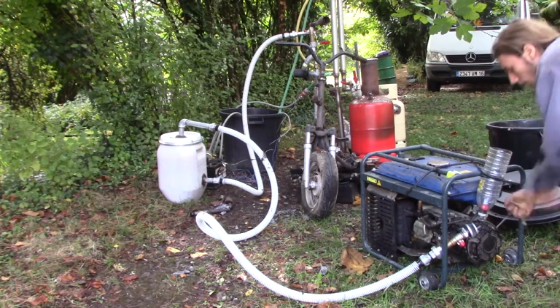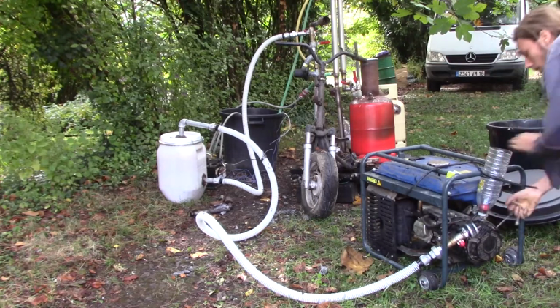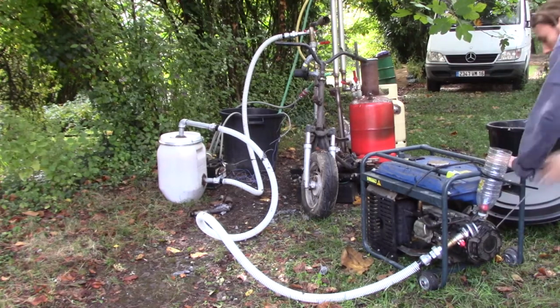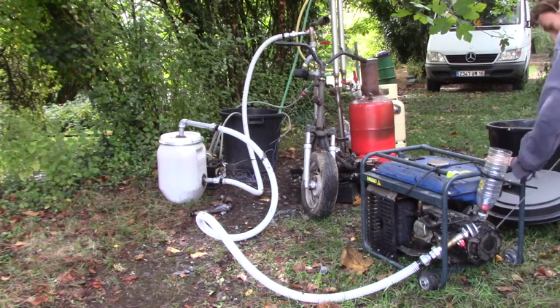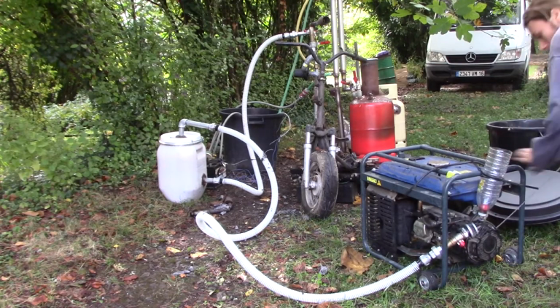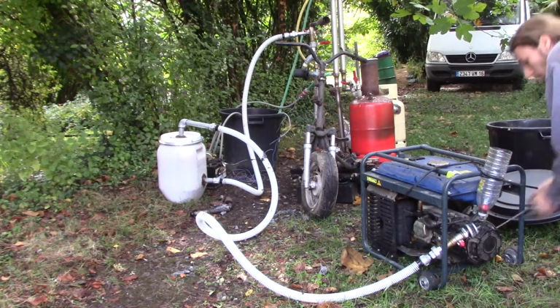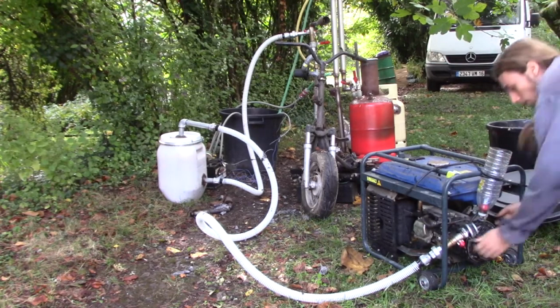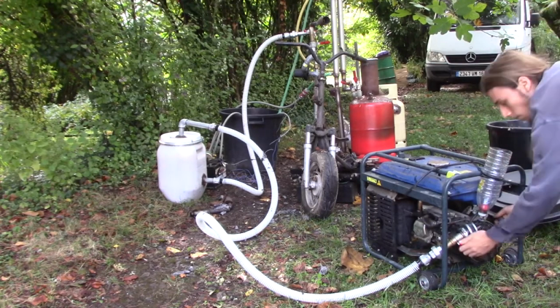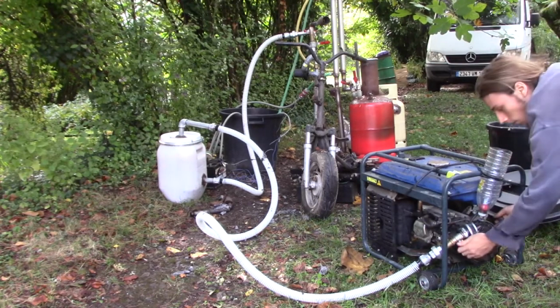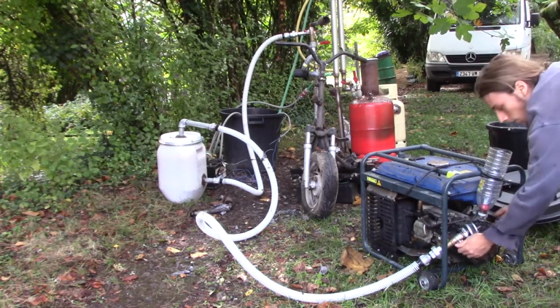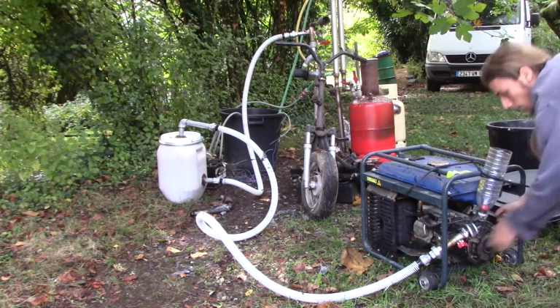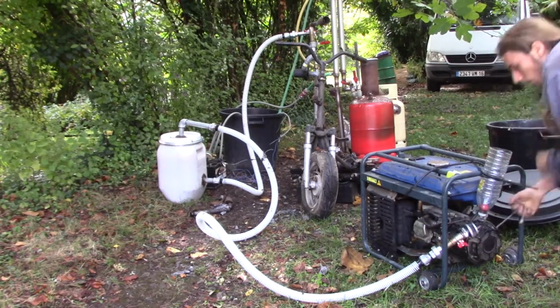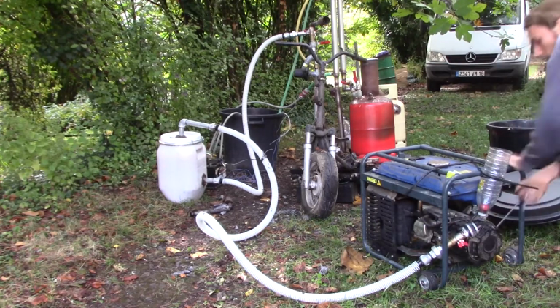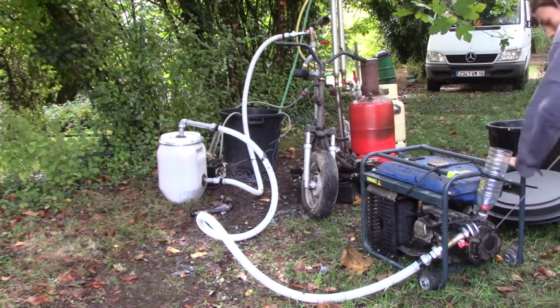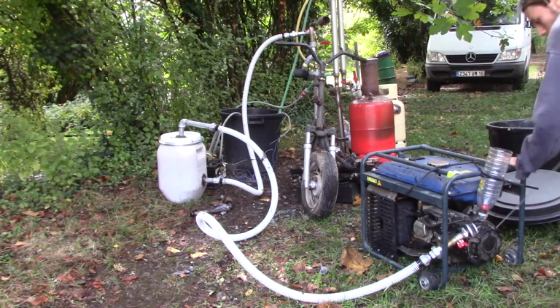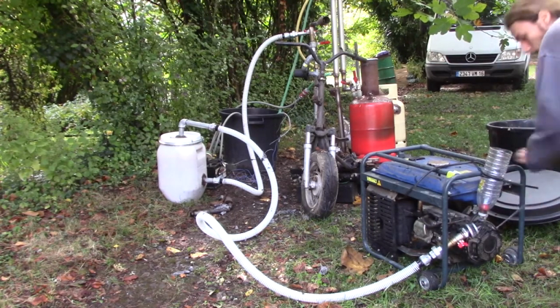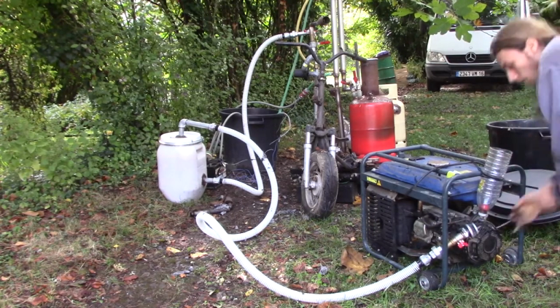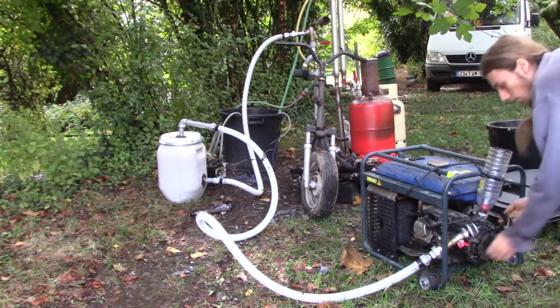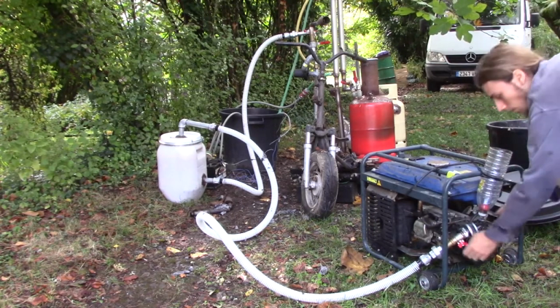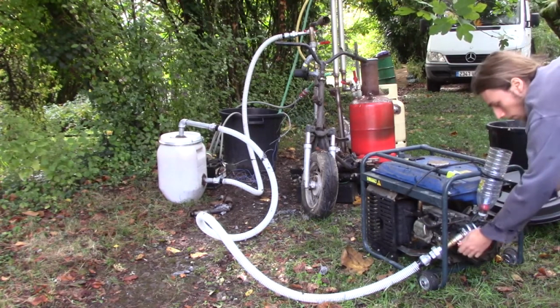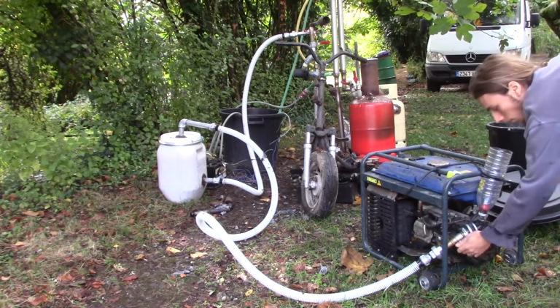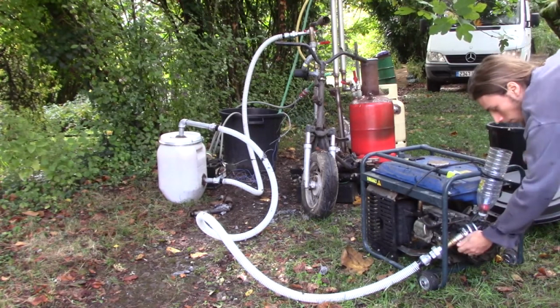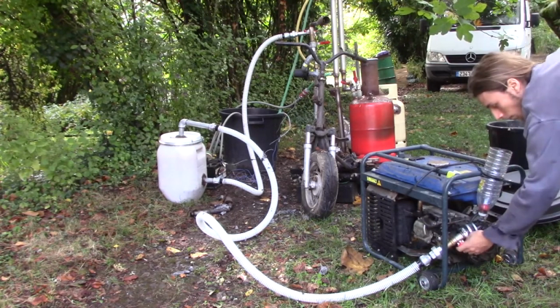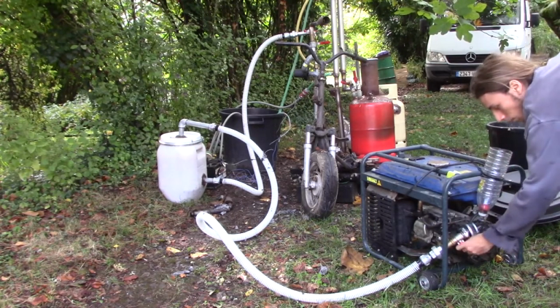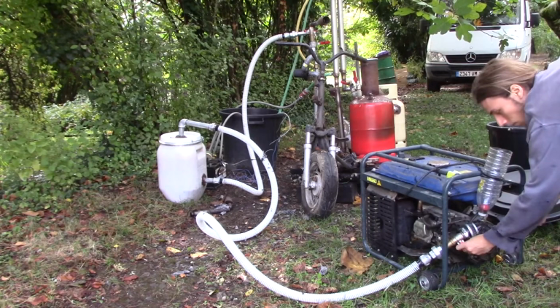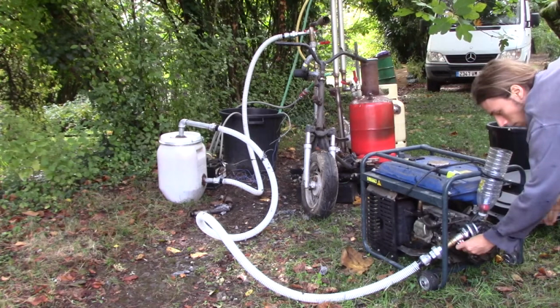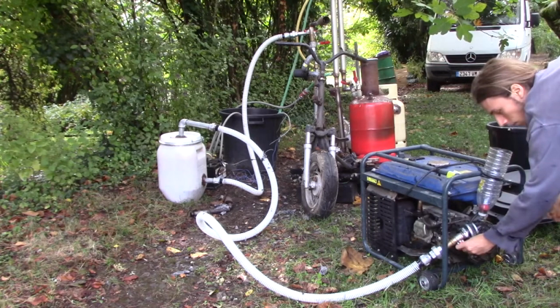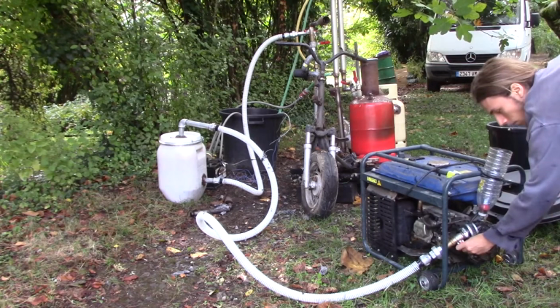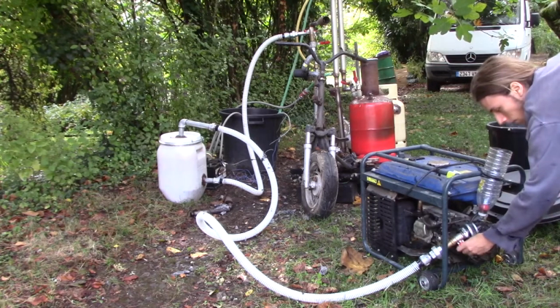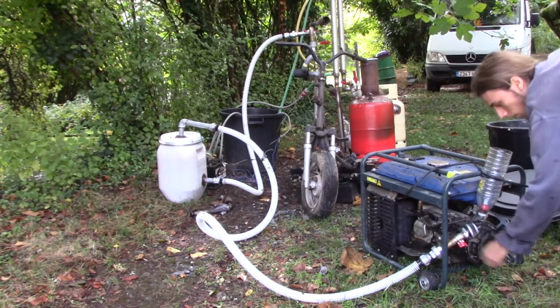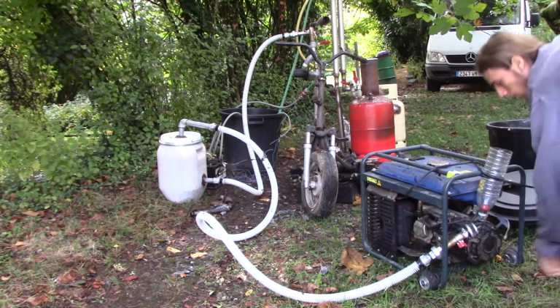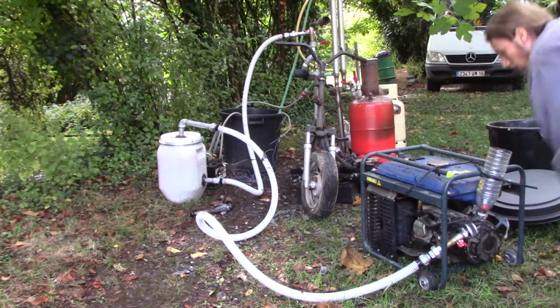As you can see, the engine starts very well, but I just have to get the right gas-air mixture.